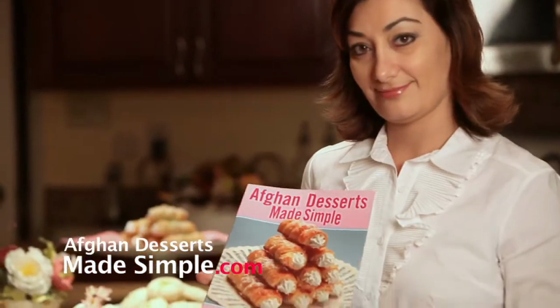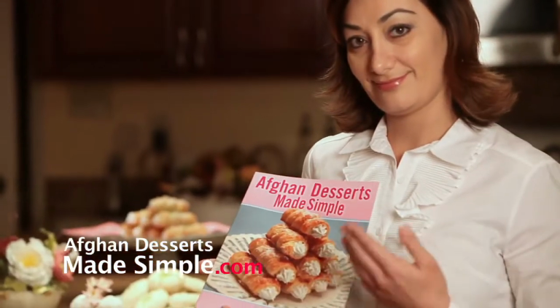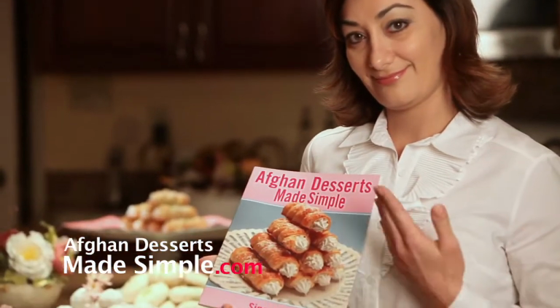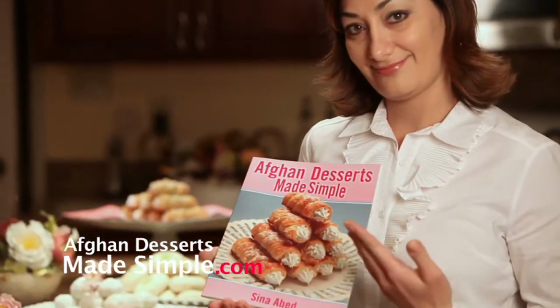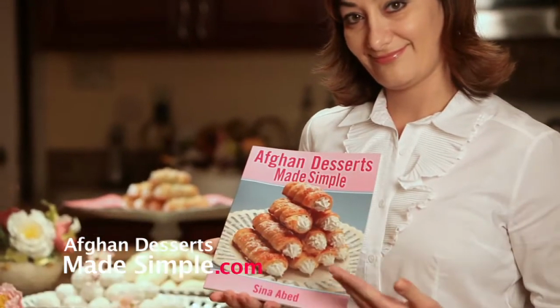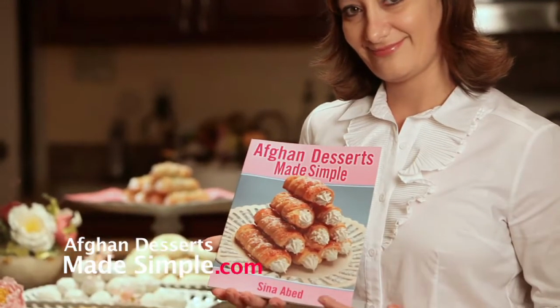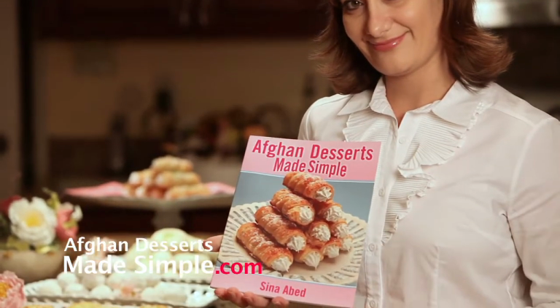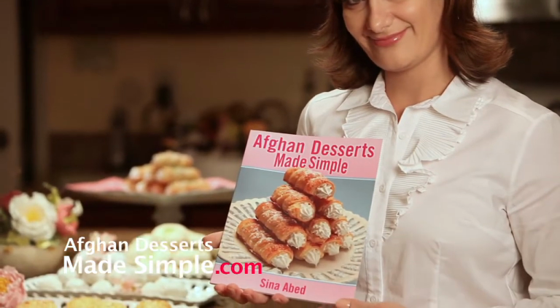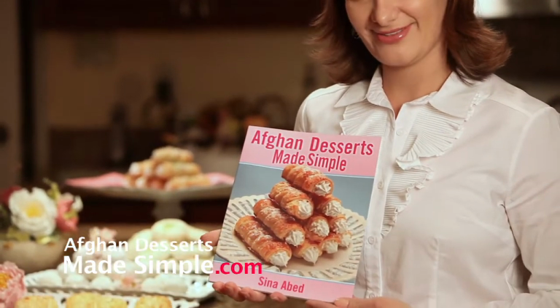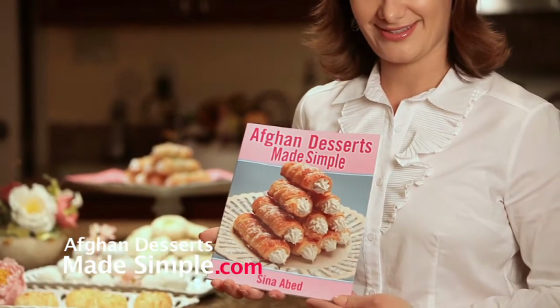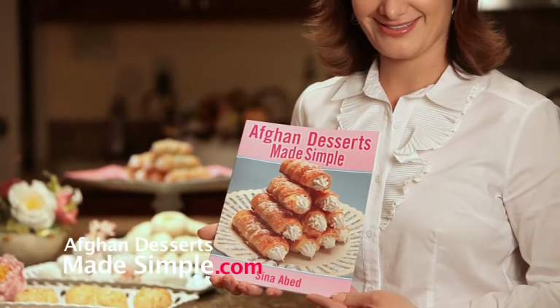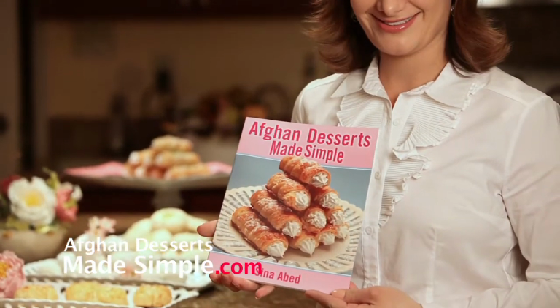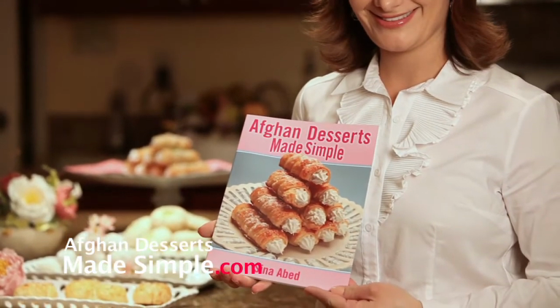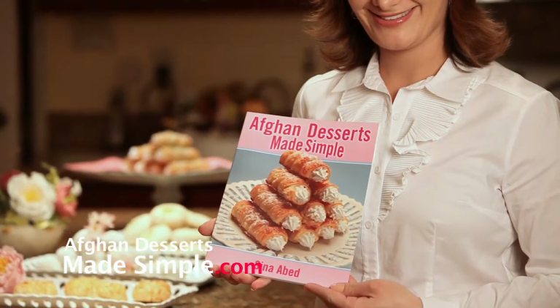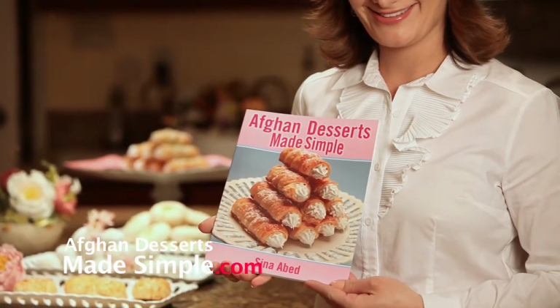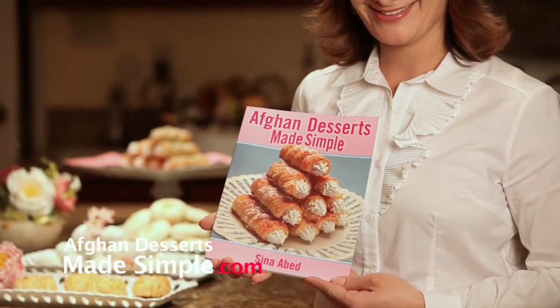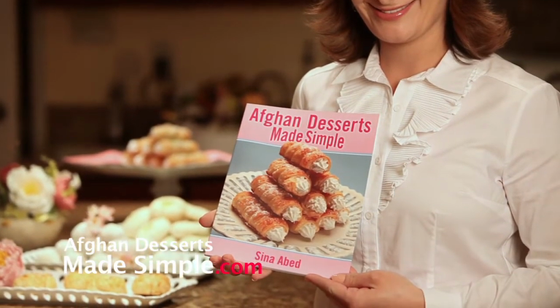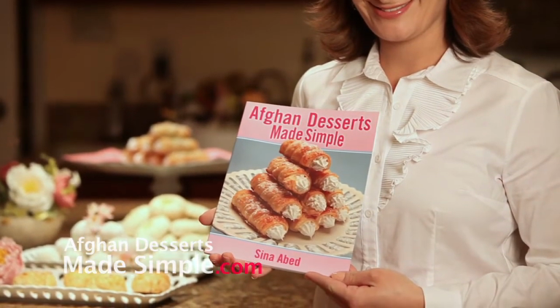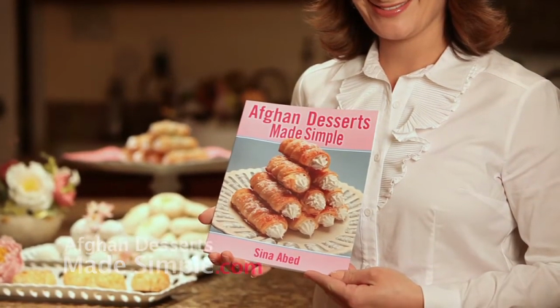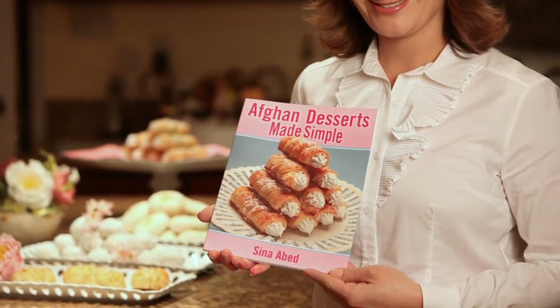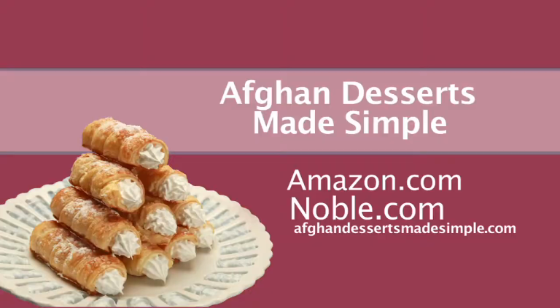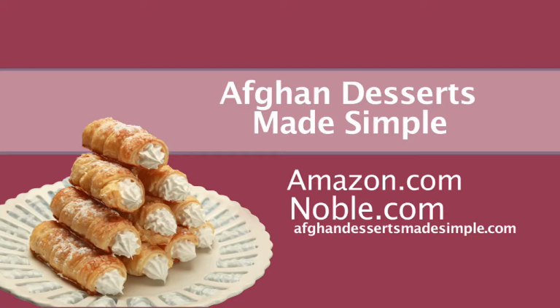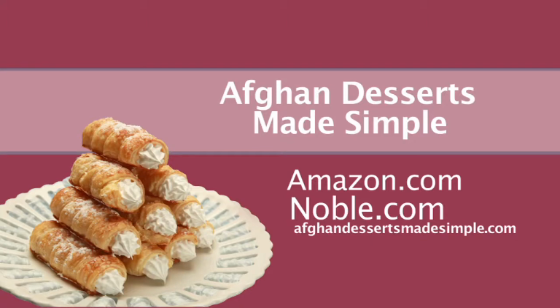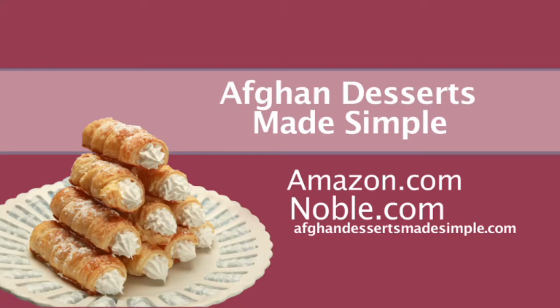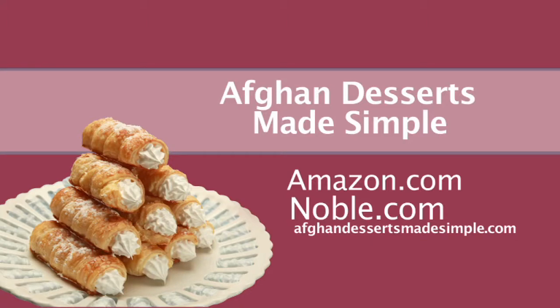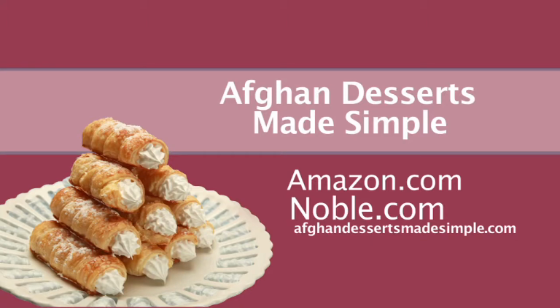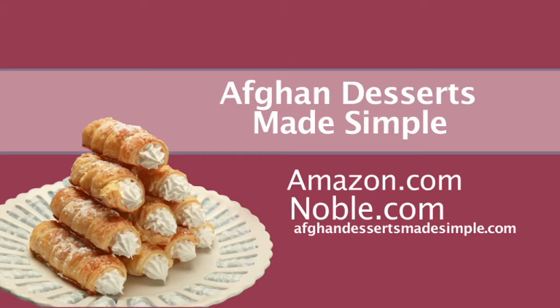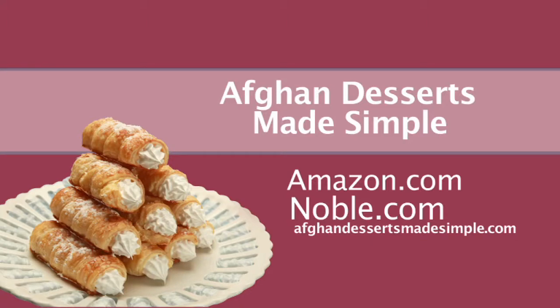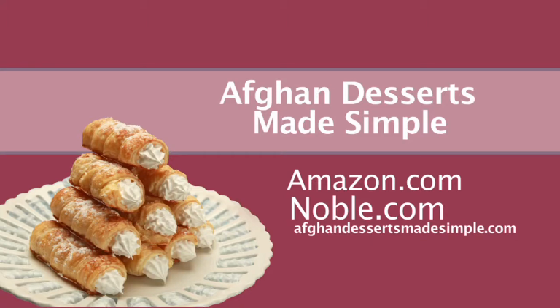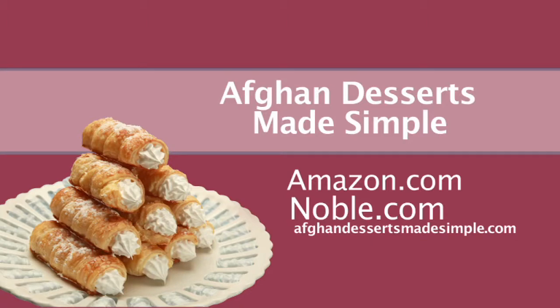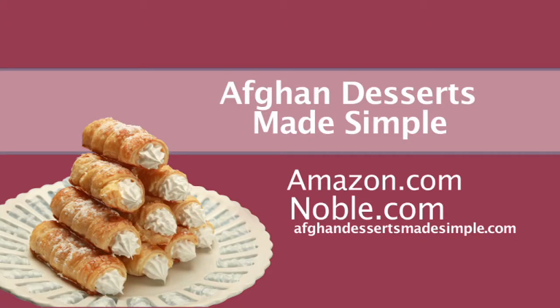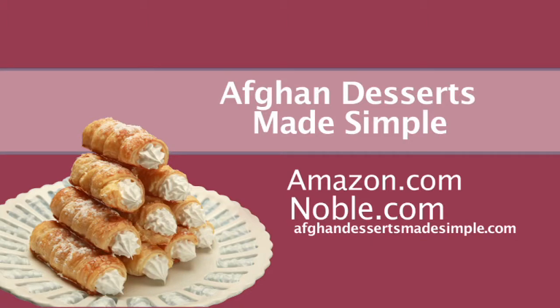You can get your hands on Afghan Desserts Made Simple by clicking on Amazon.com.